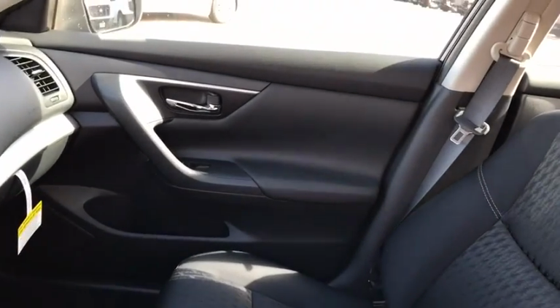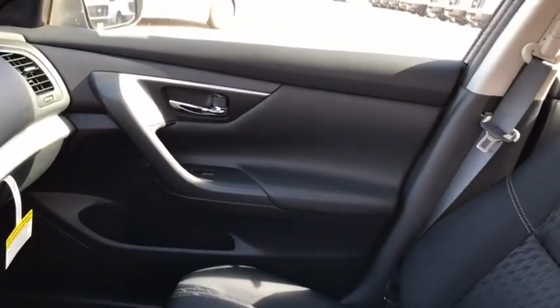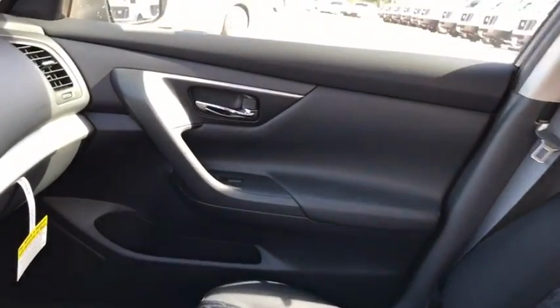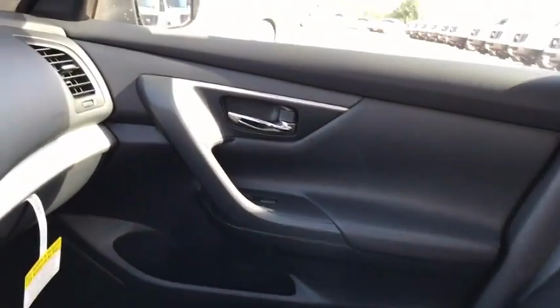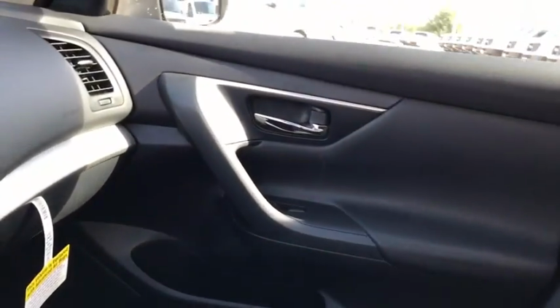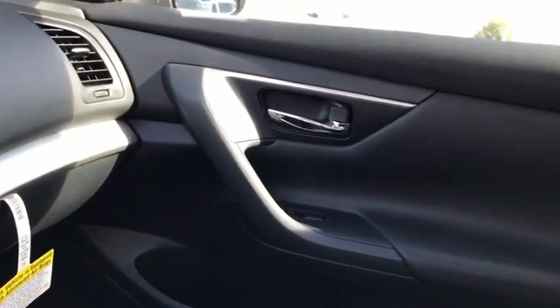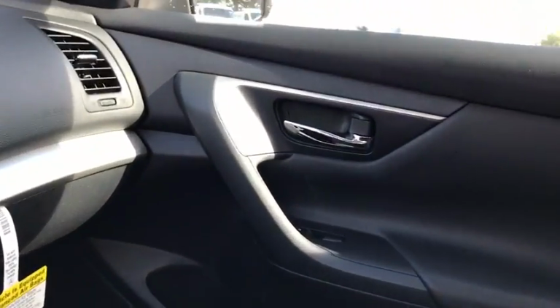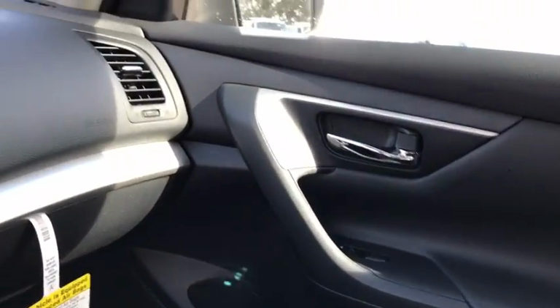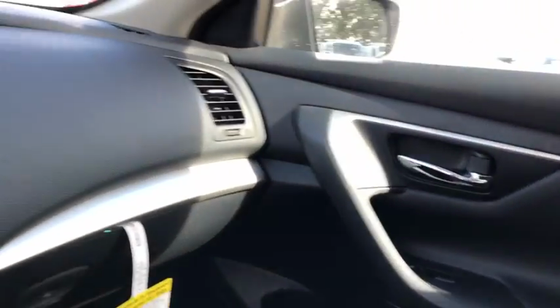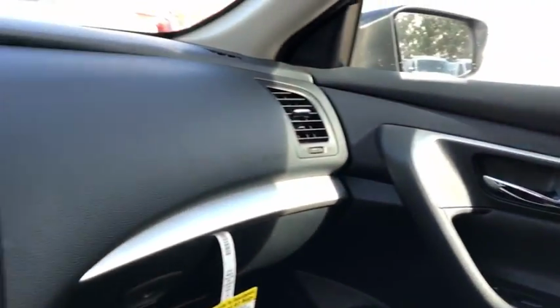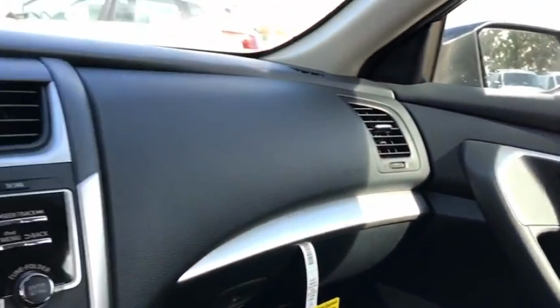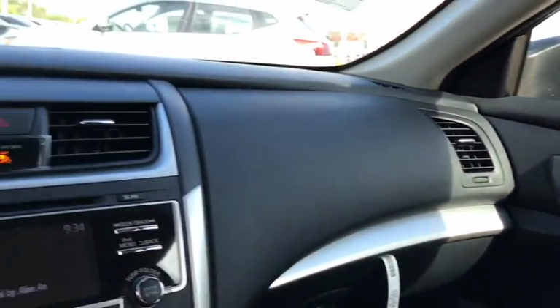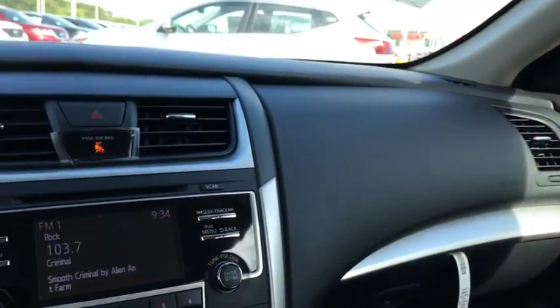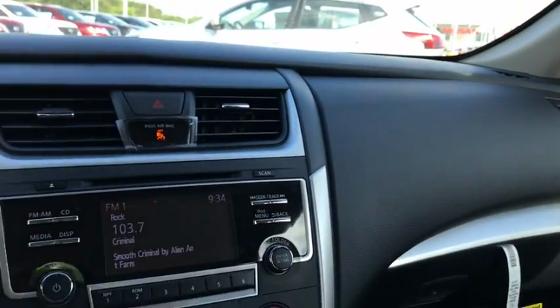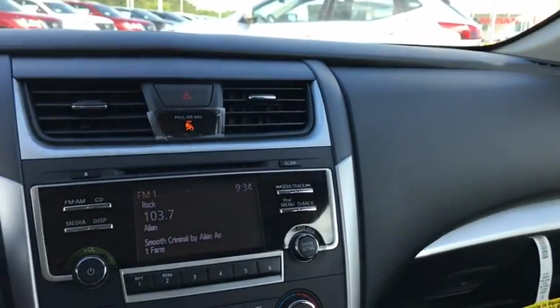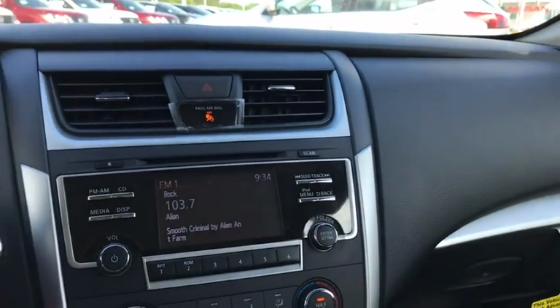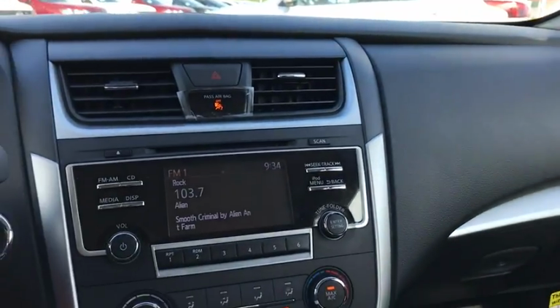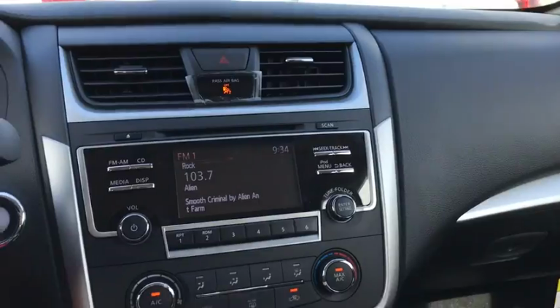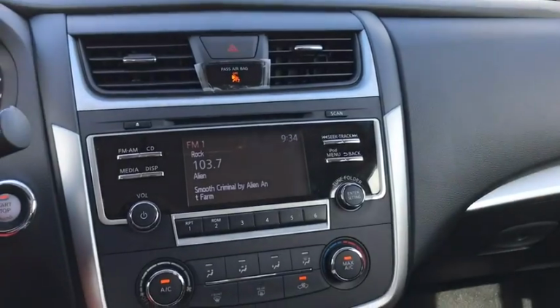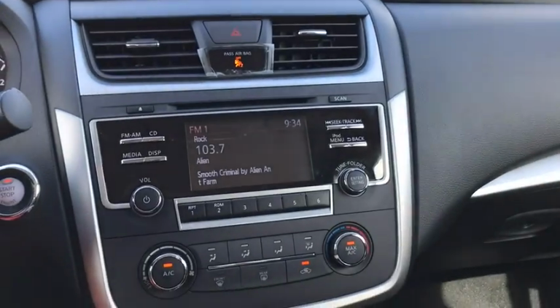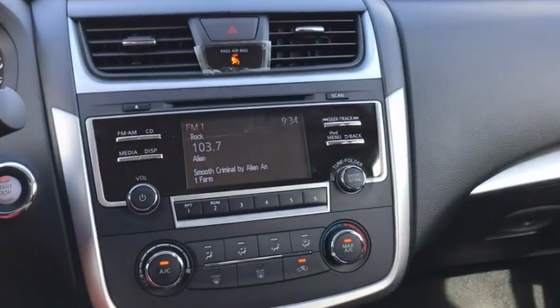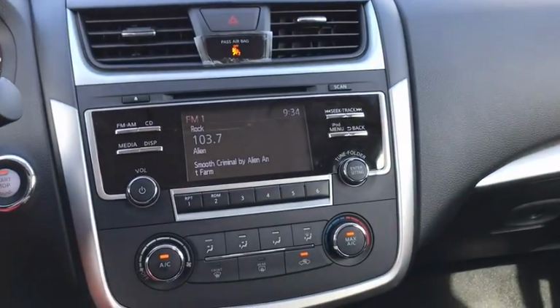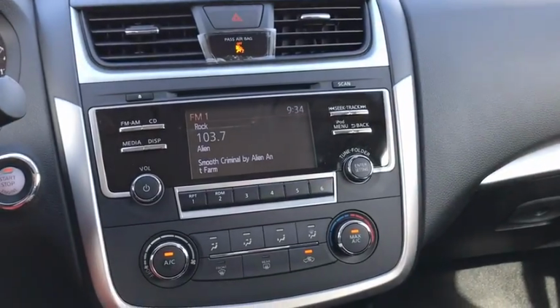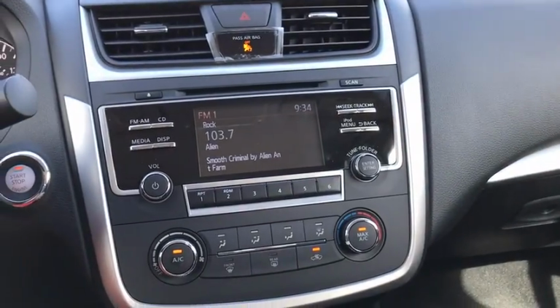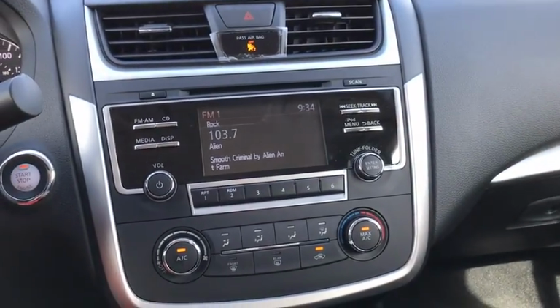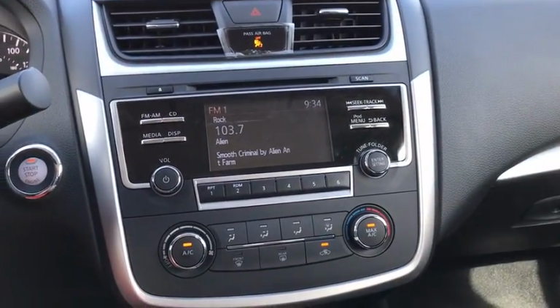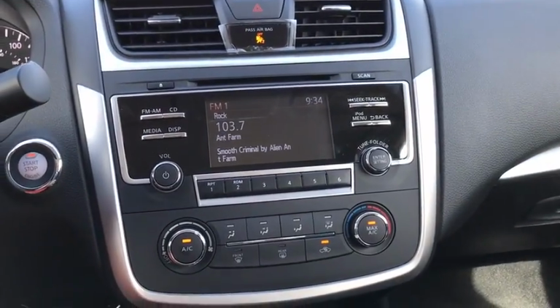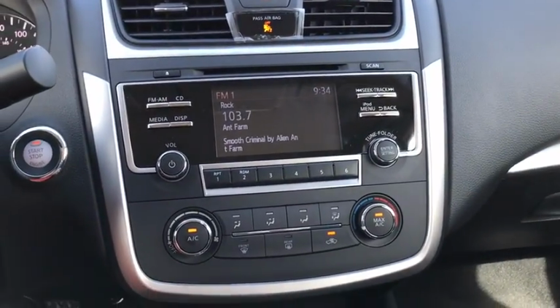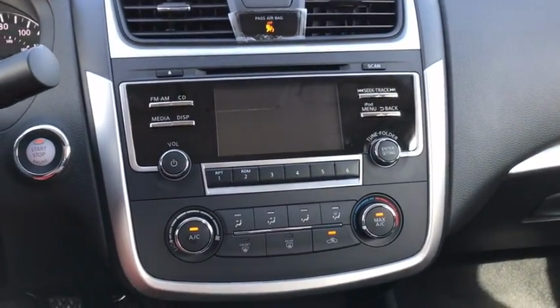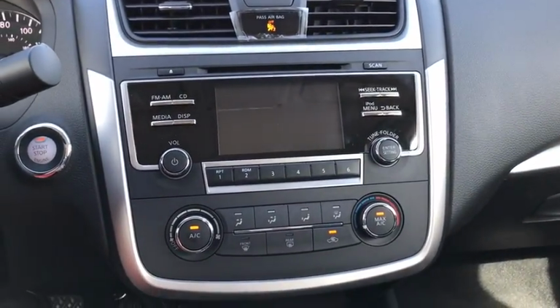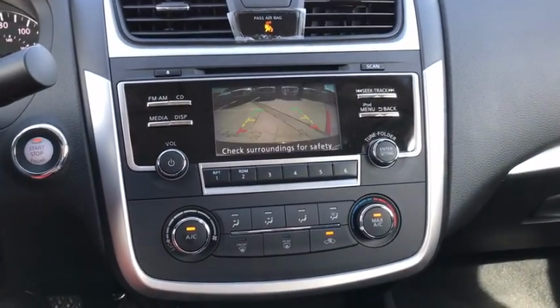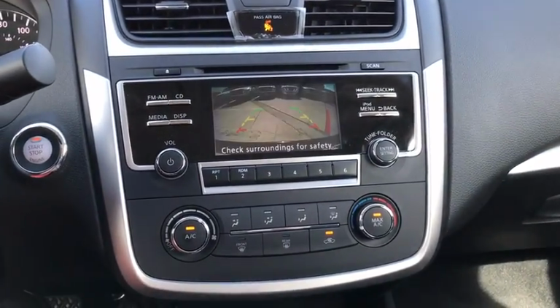MP3 player. This isn't just a vehicle, it's an experience. So stop in for a test drive today.